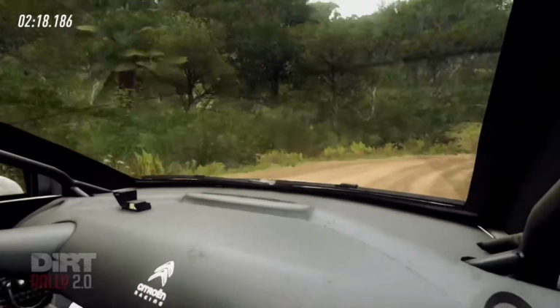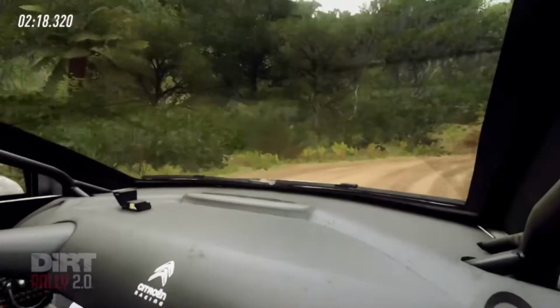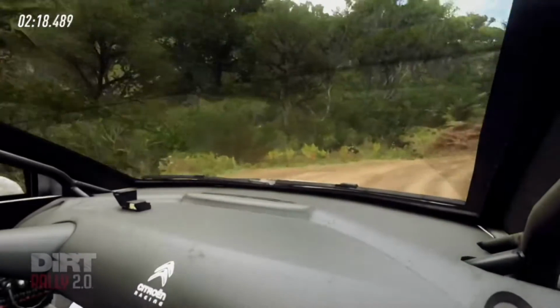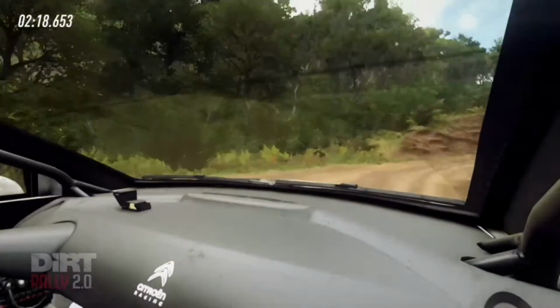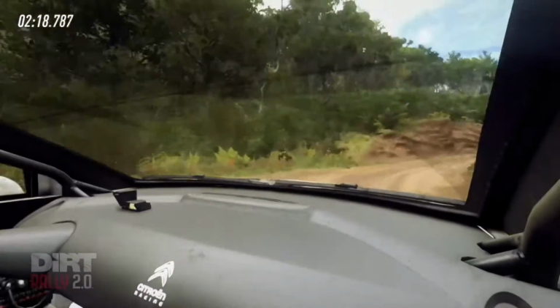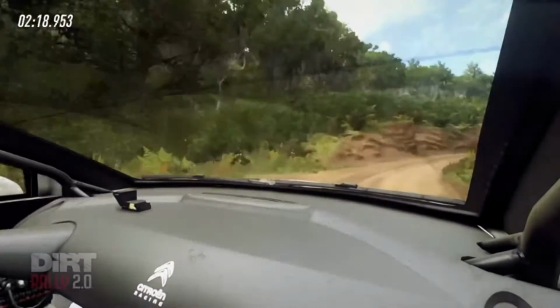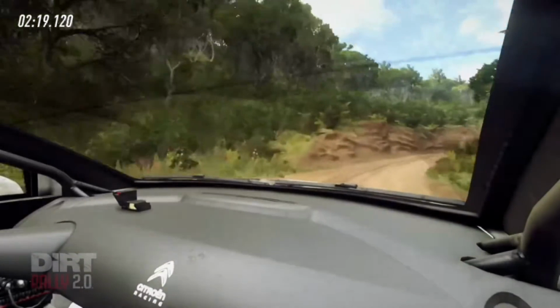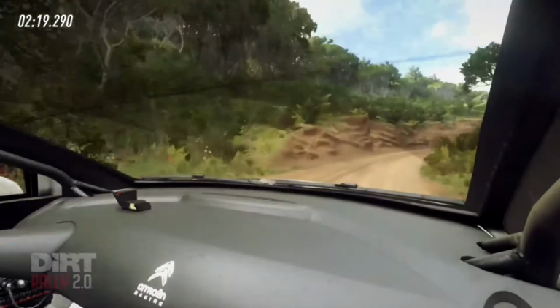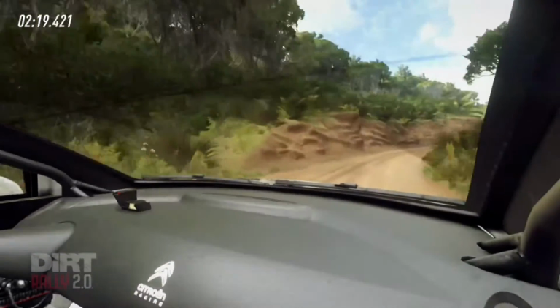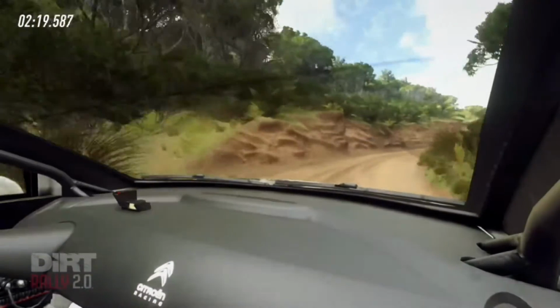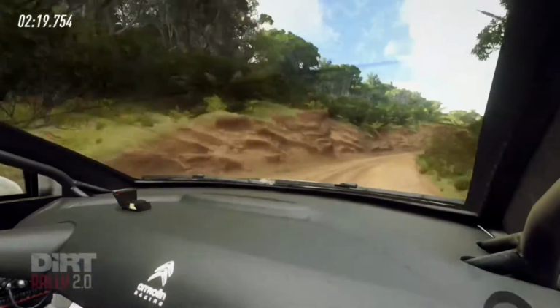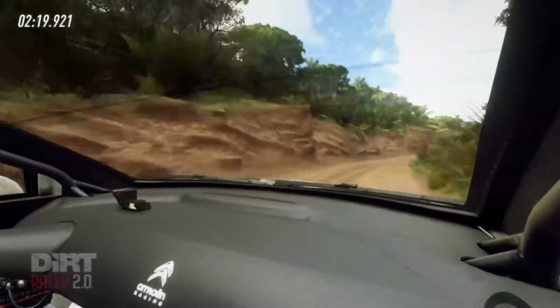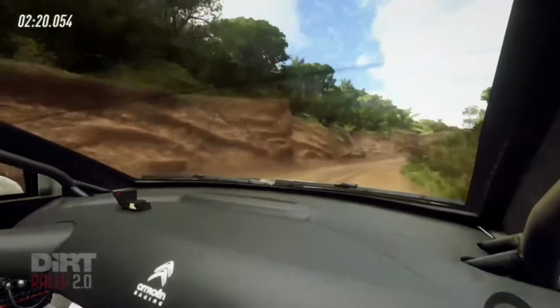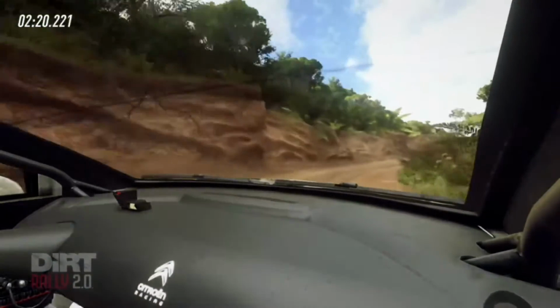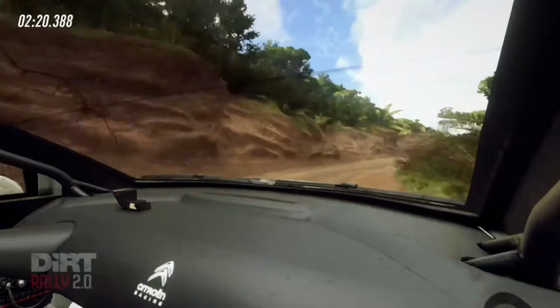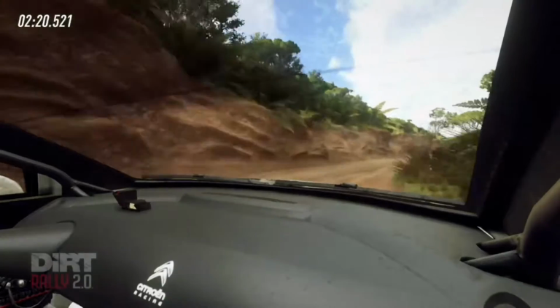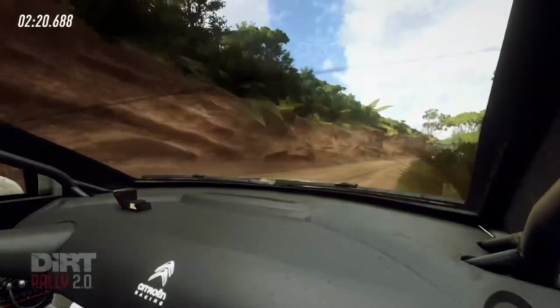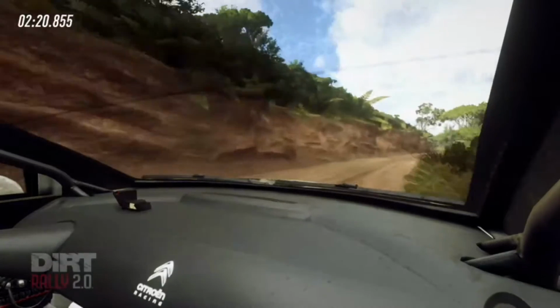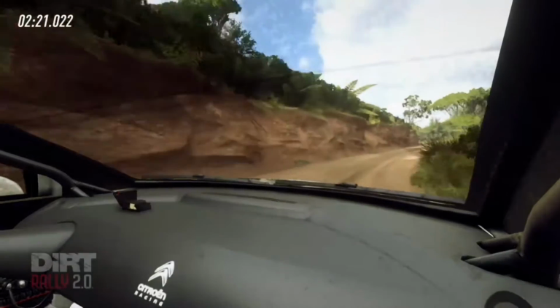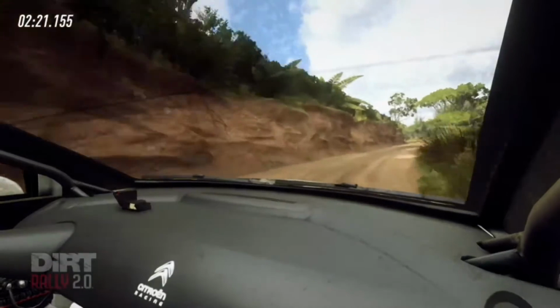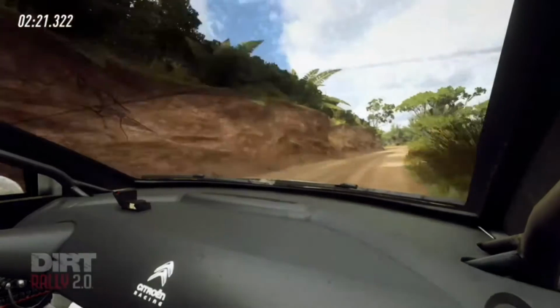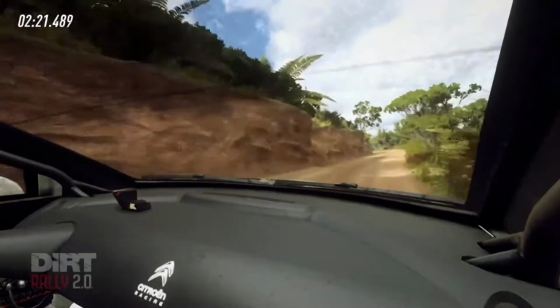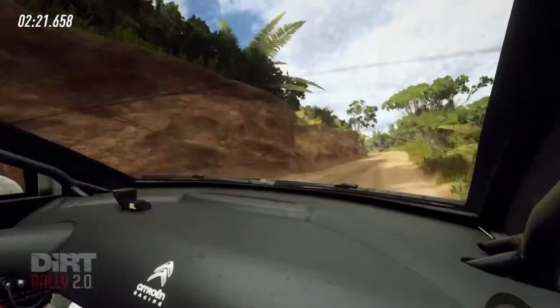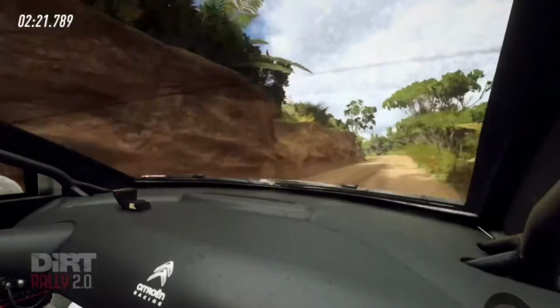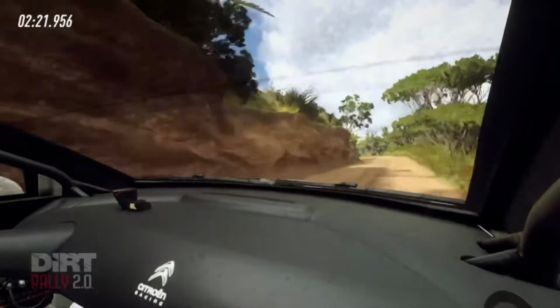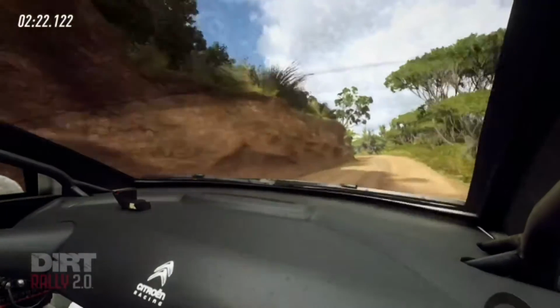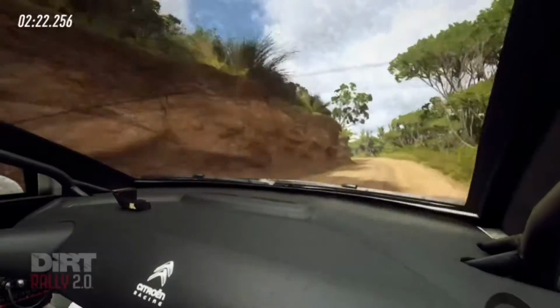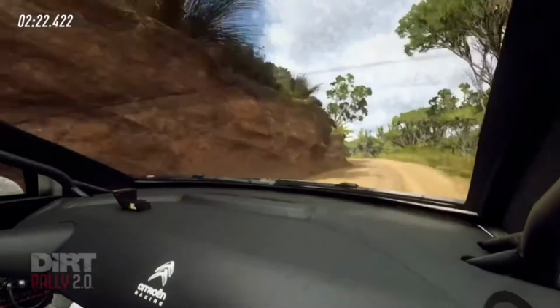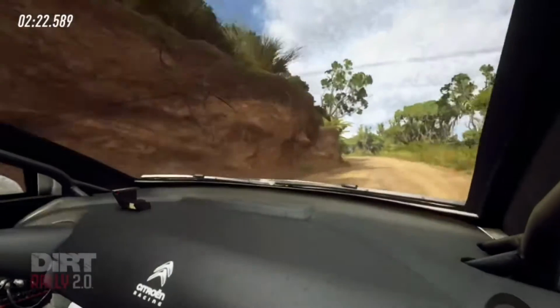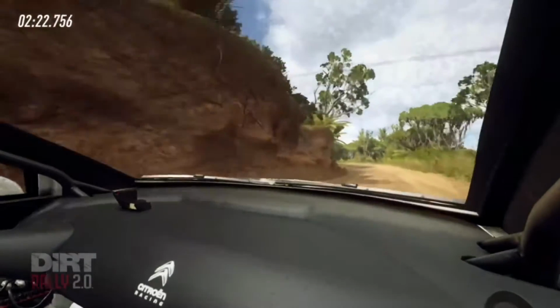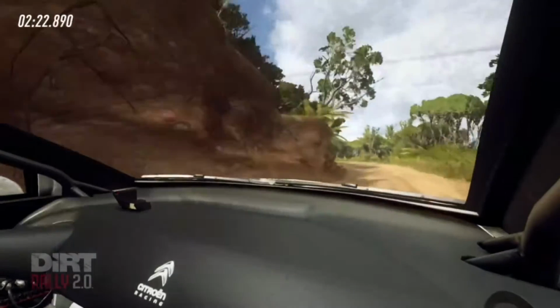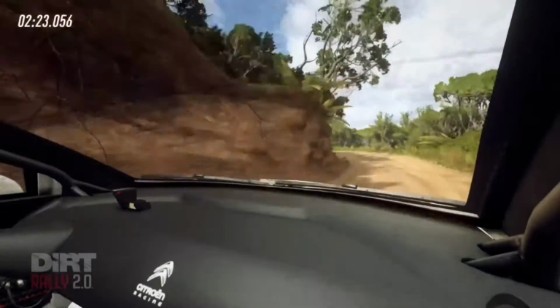Left slope 20, keep right of a crest, turn unseen open hairpin left.